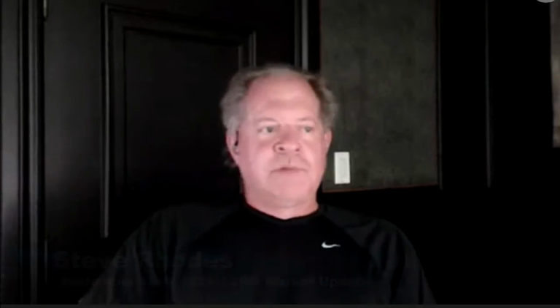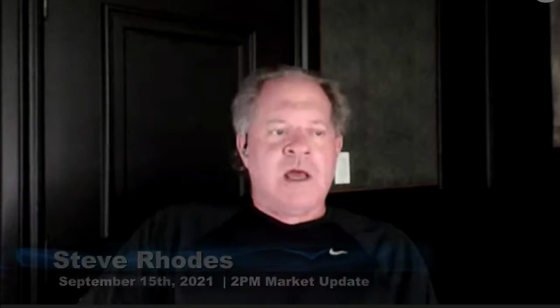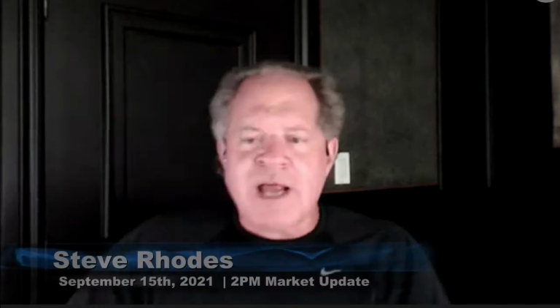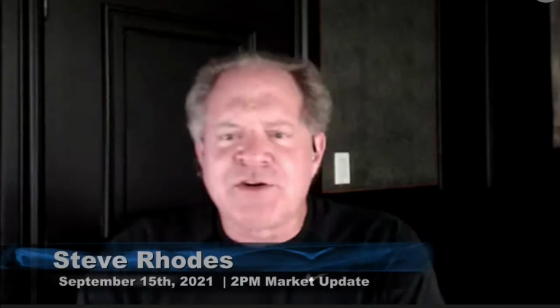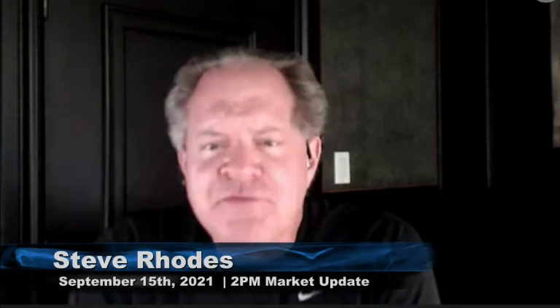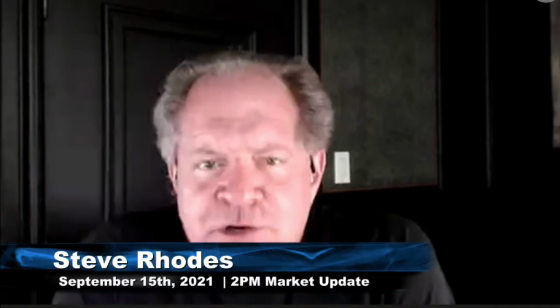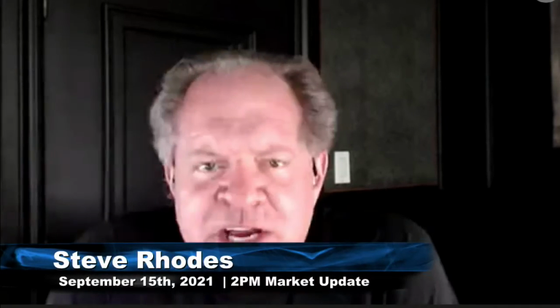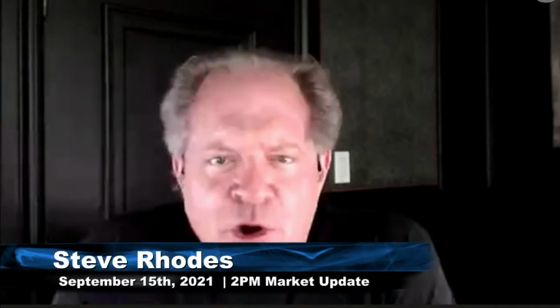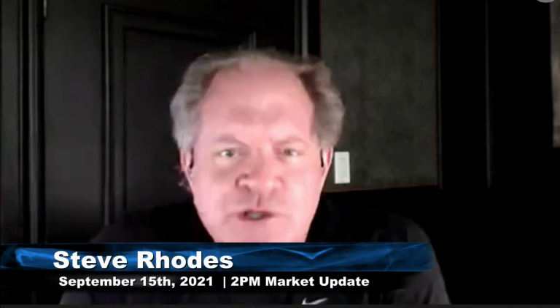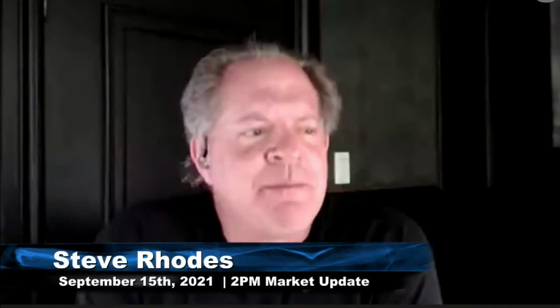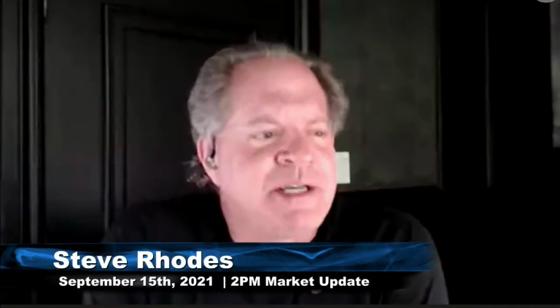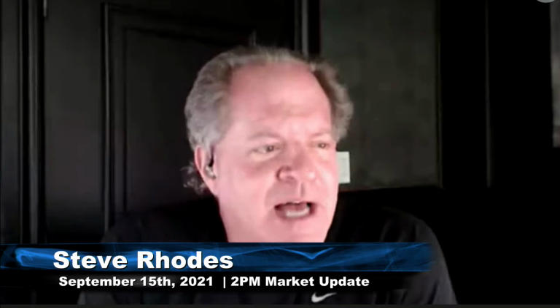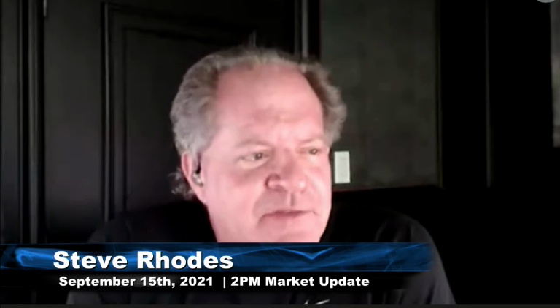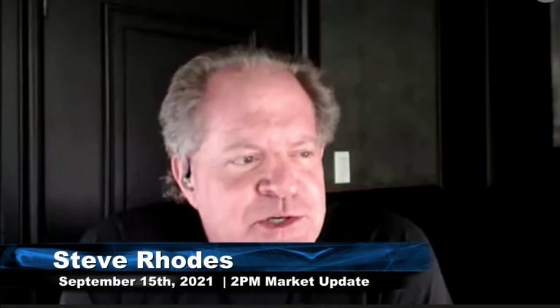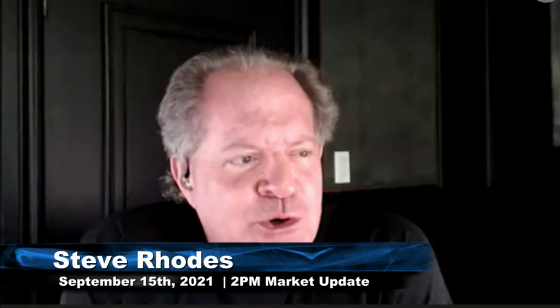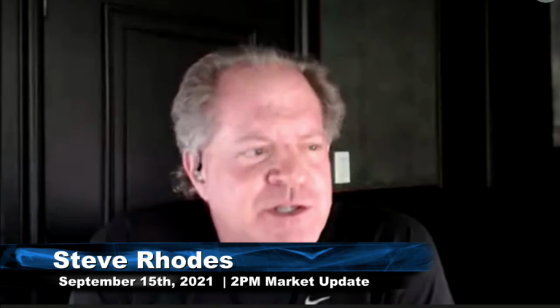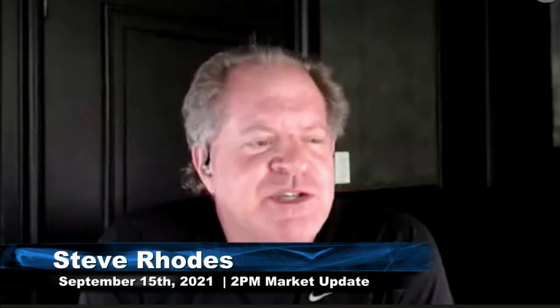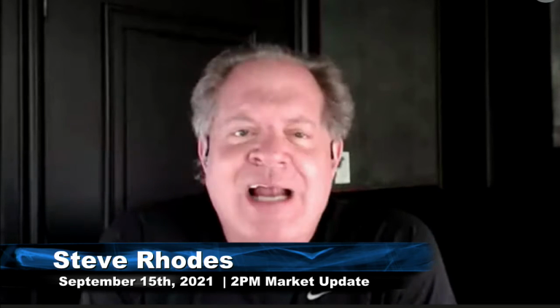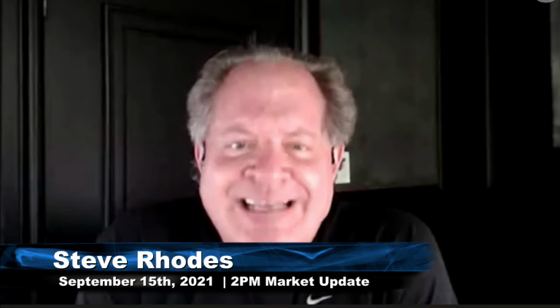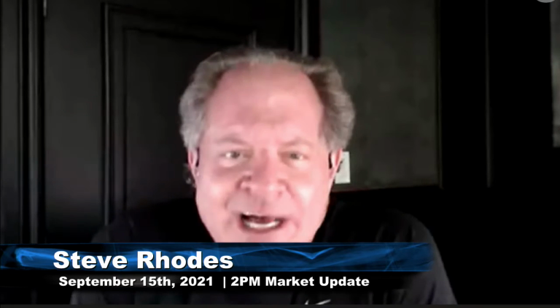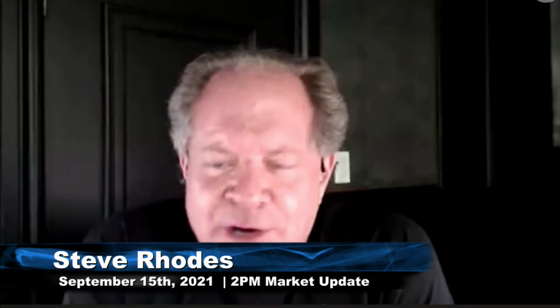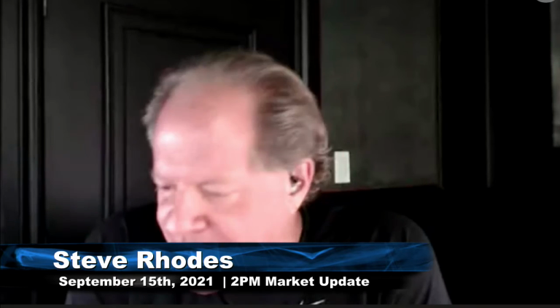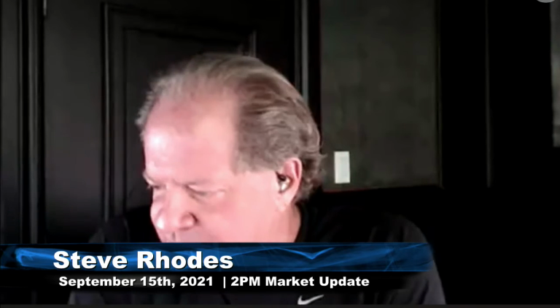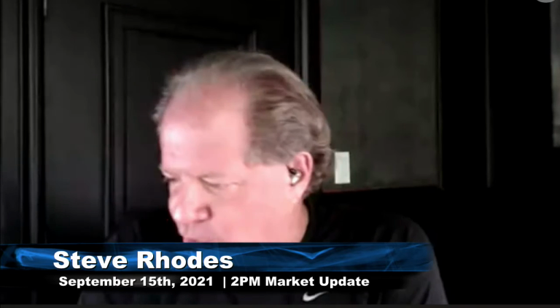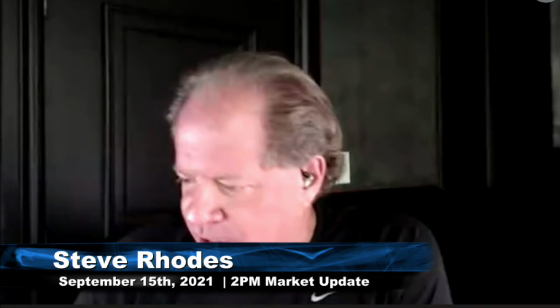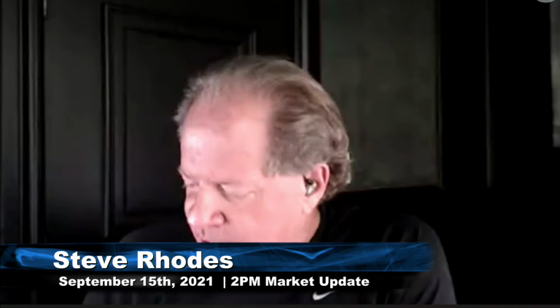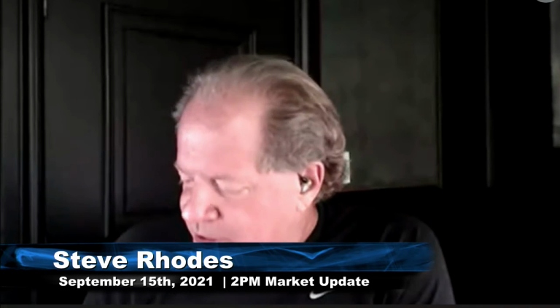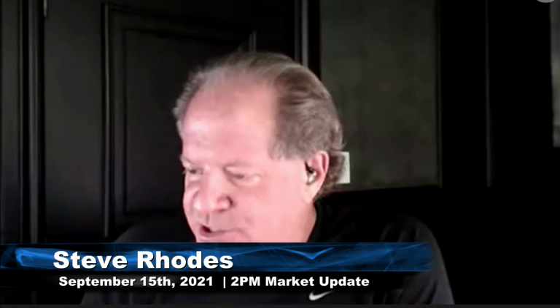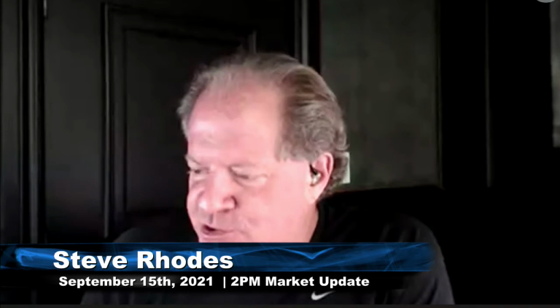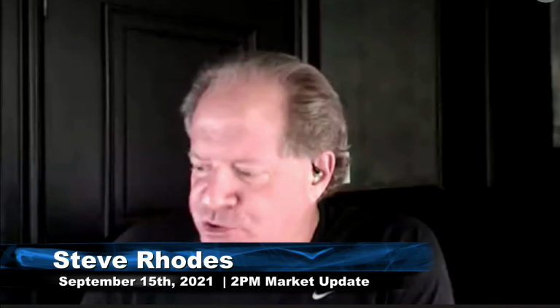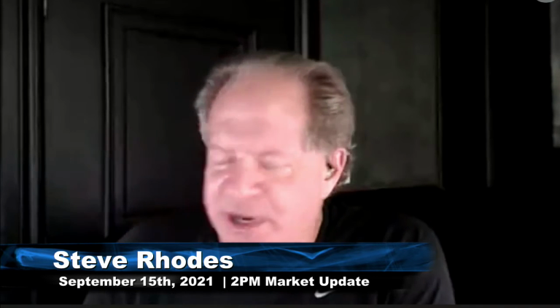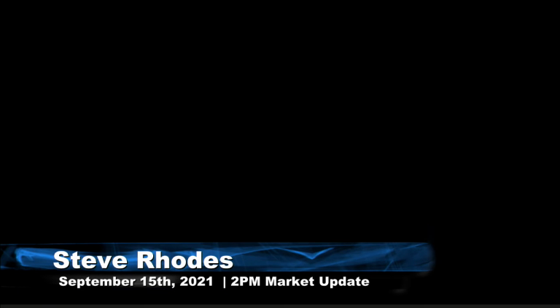Good afternoon, folks. Steve Rhodes coming to you live from the shores of sunny Delray Beach, Florida. This is your 2 p.m. update.